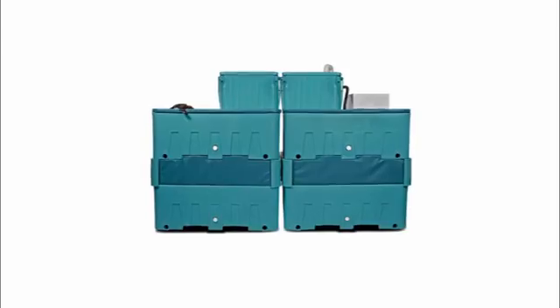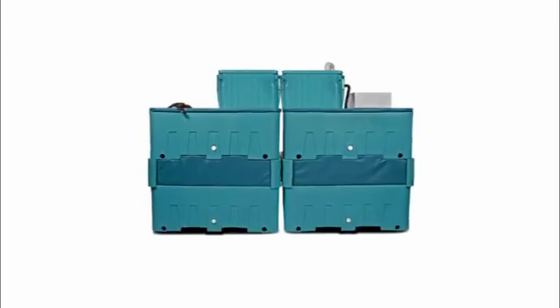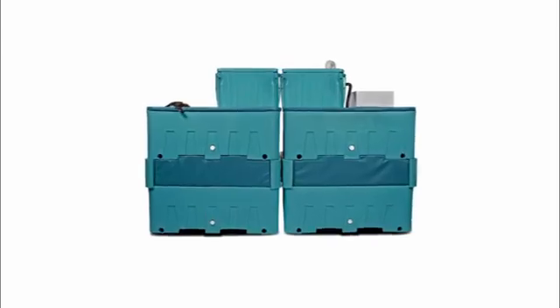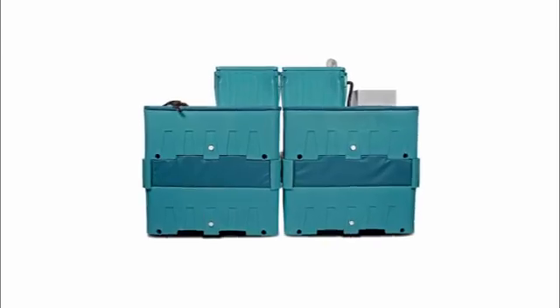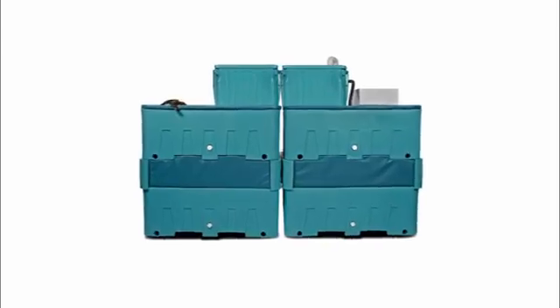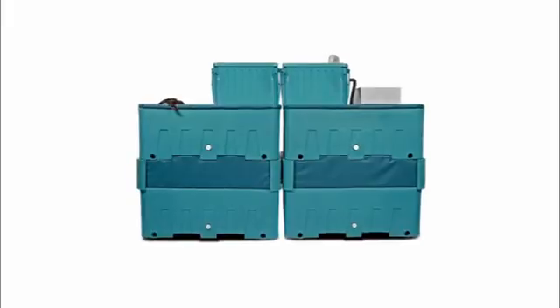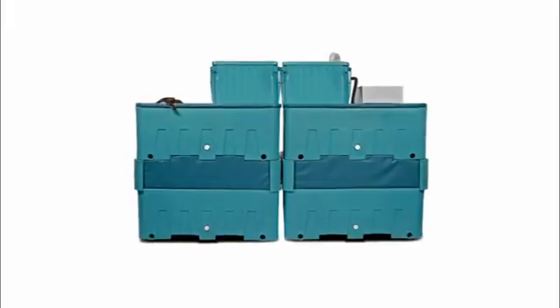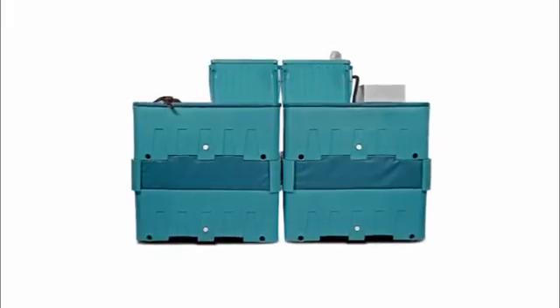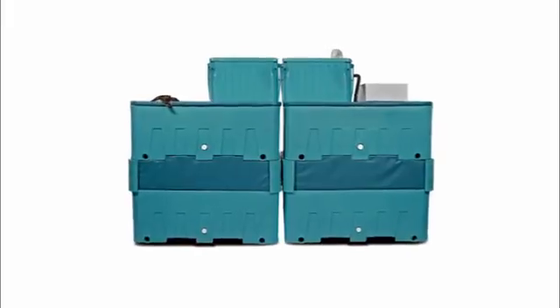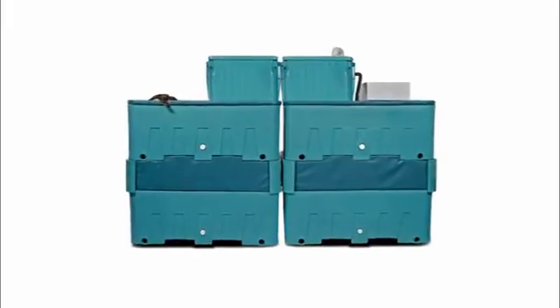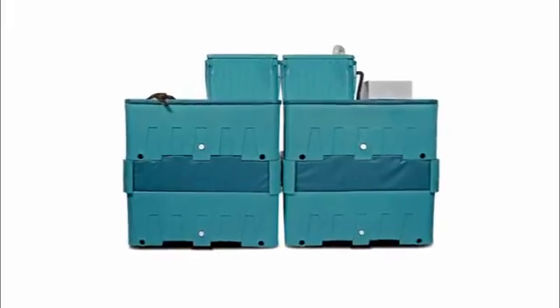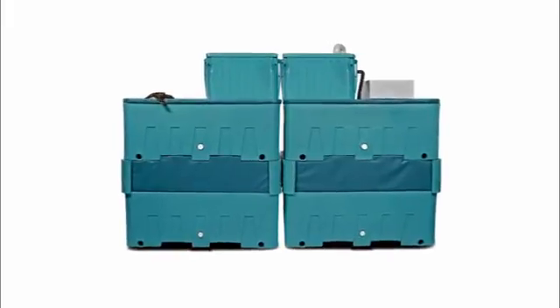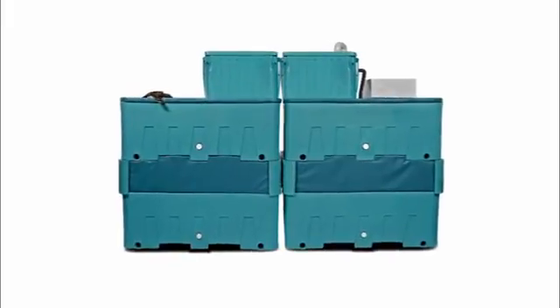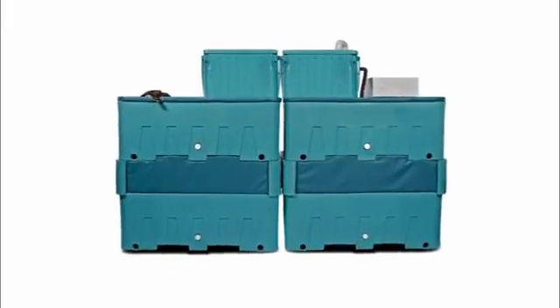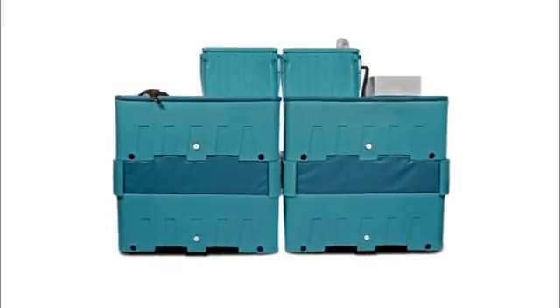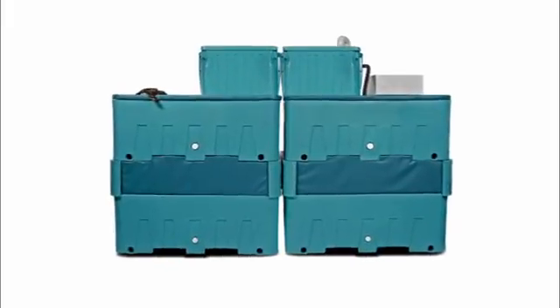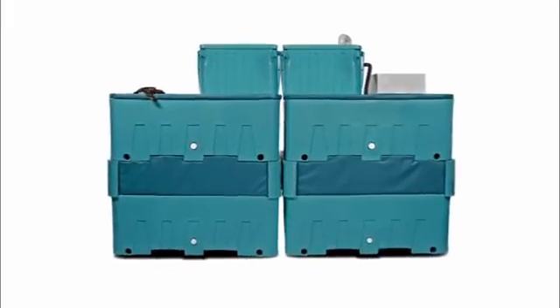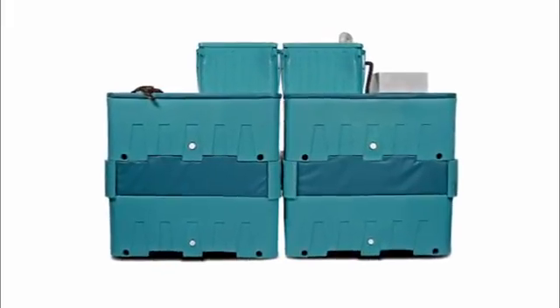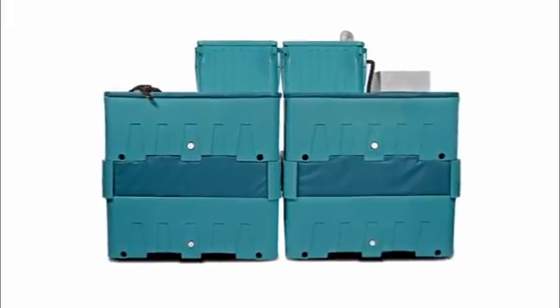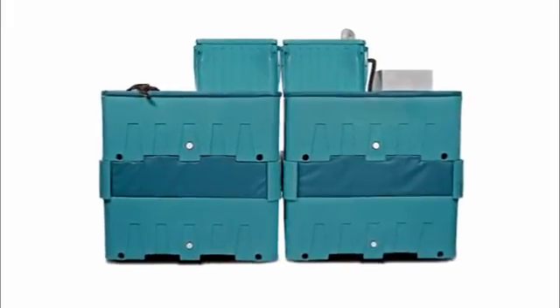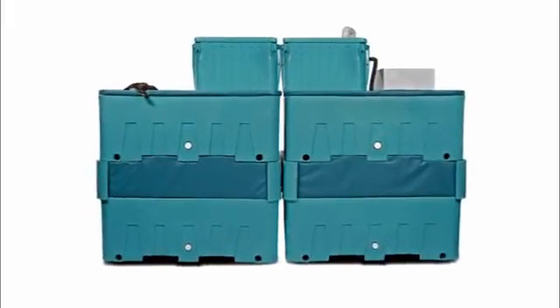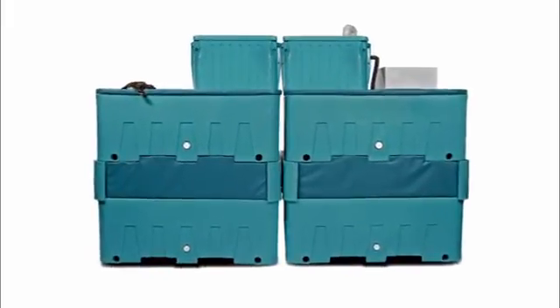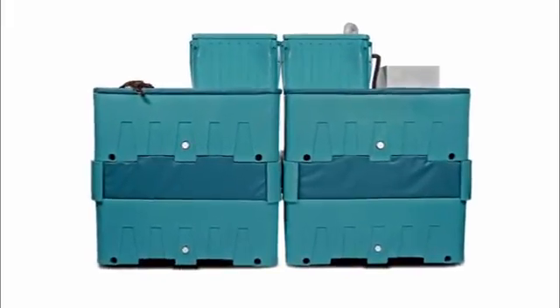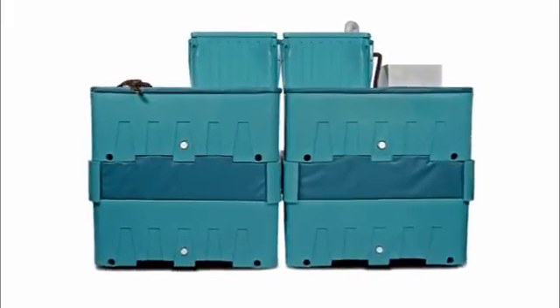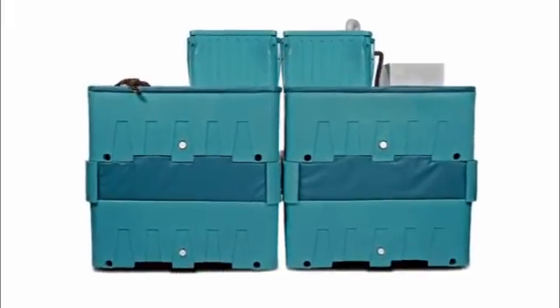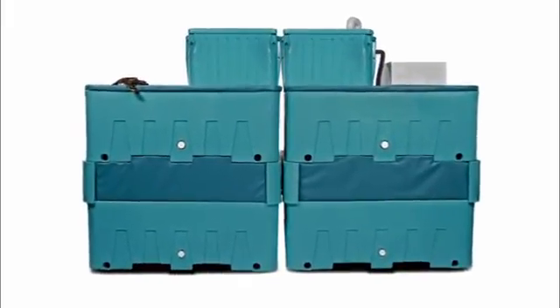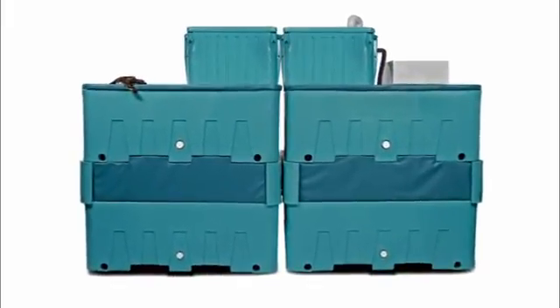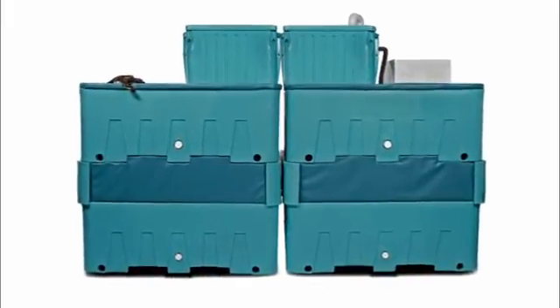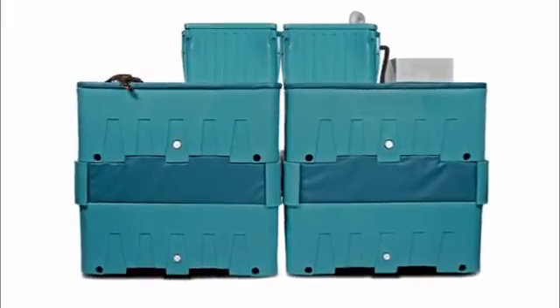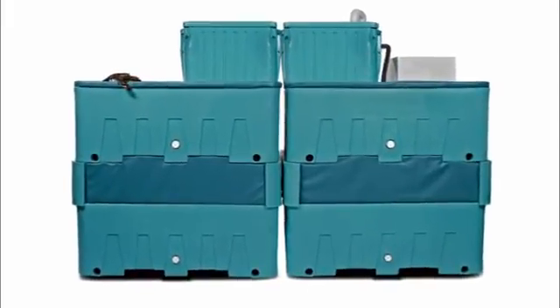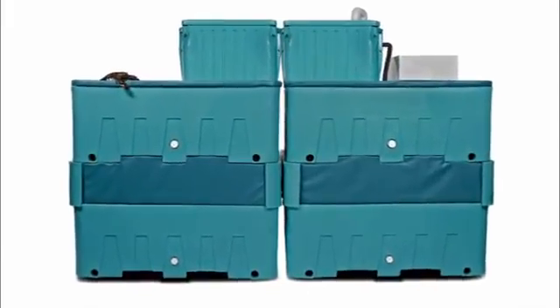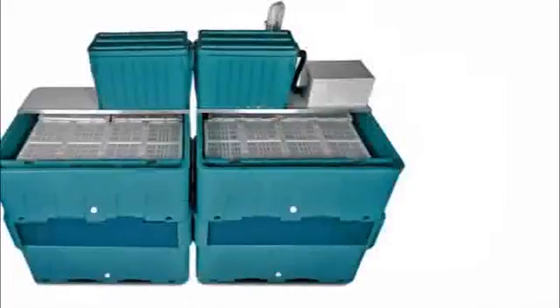The TS-1000 is a complete turnkey system, complete with refrigeration, biofiltration, and plumbing.